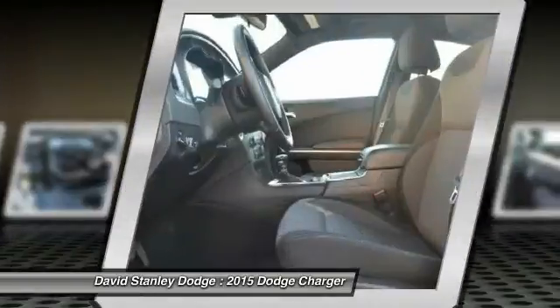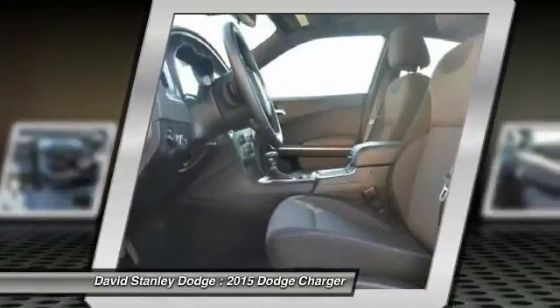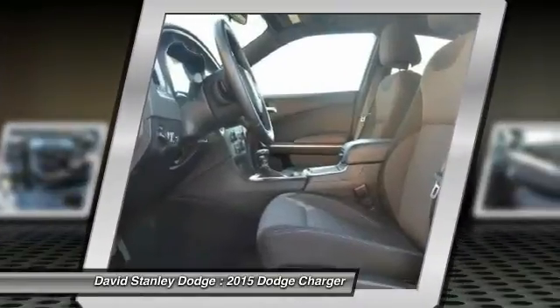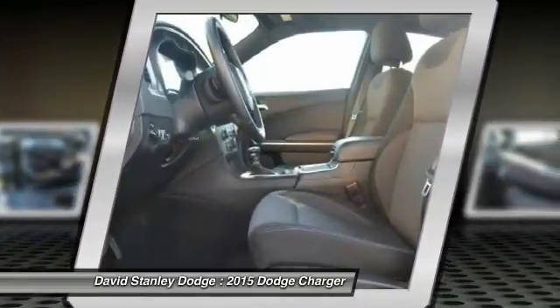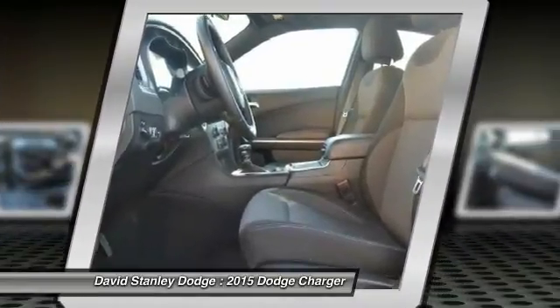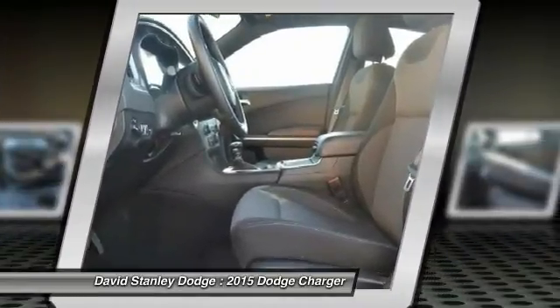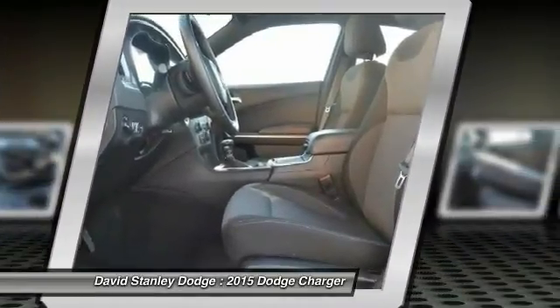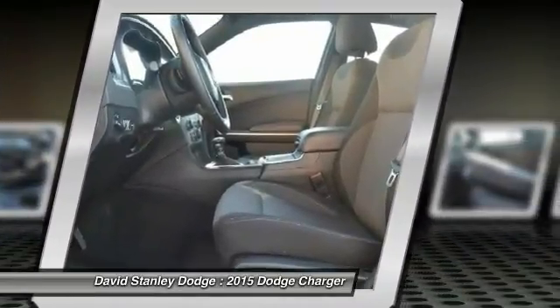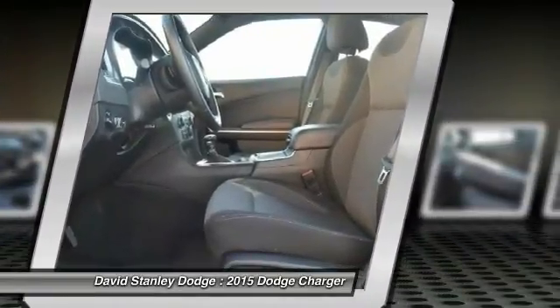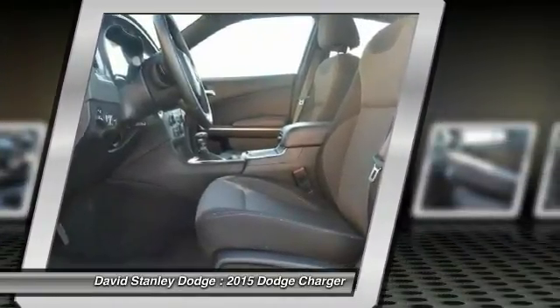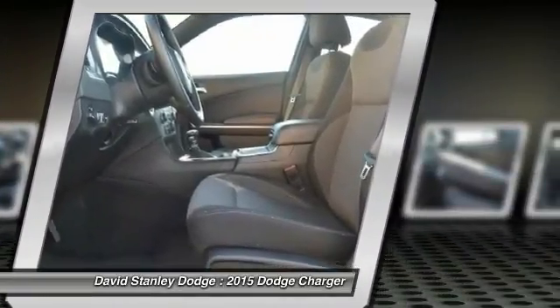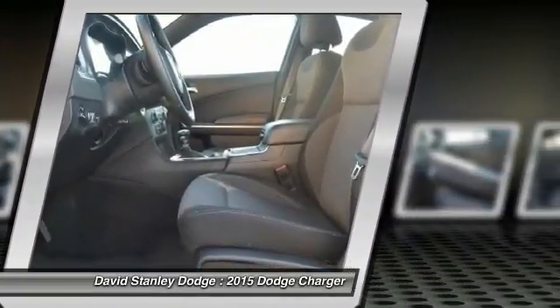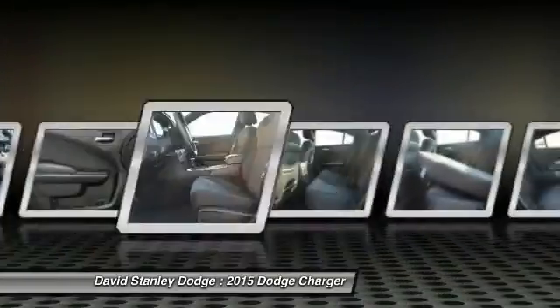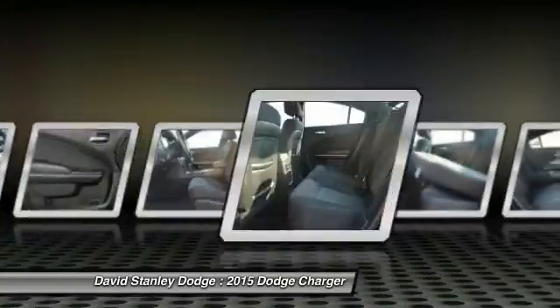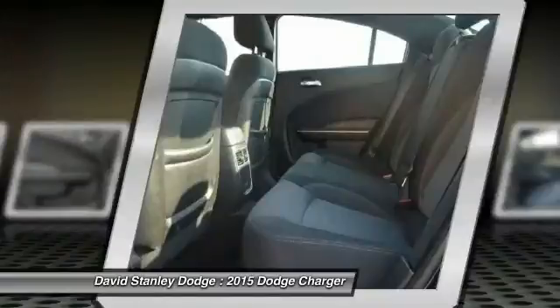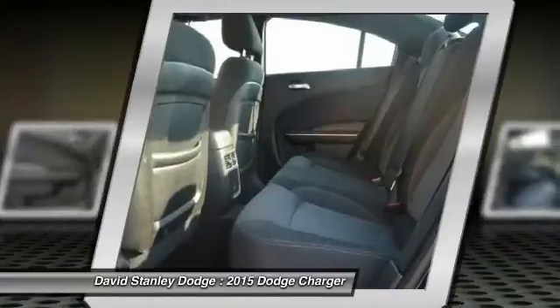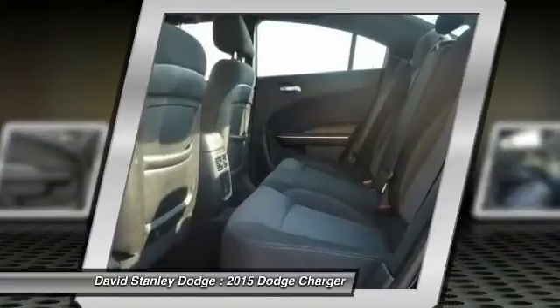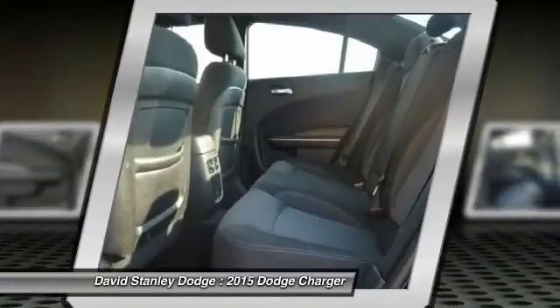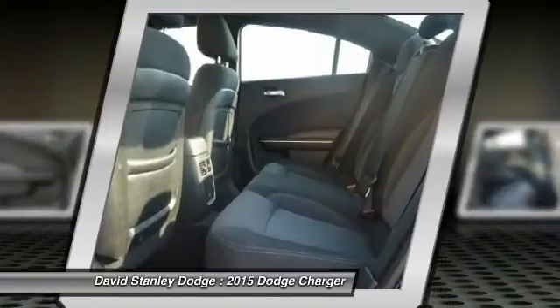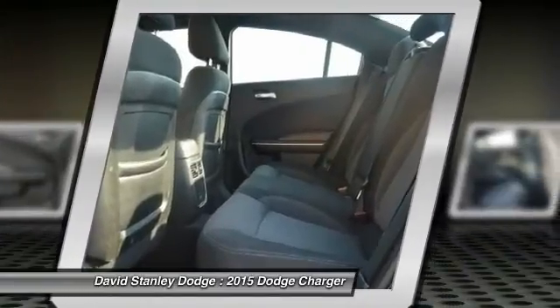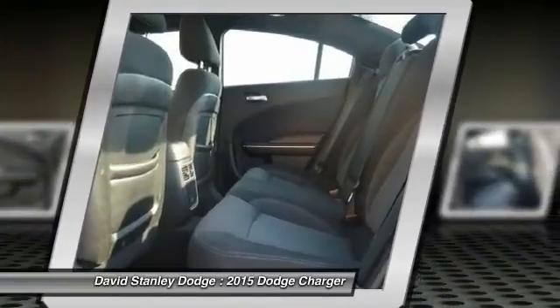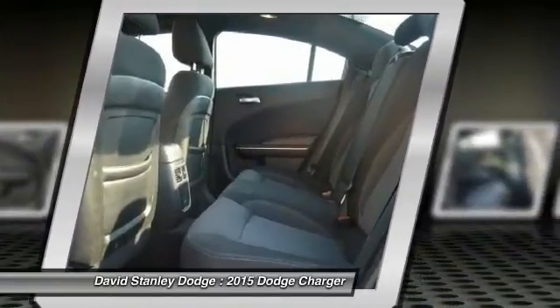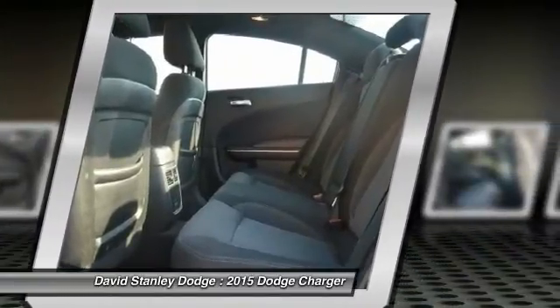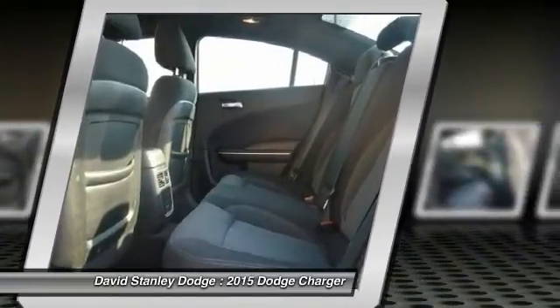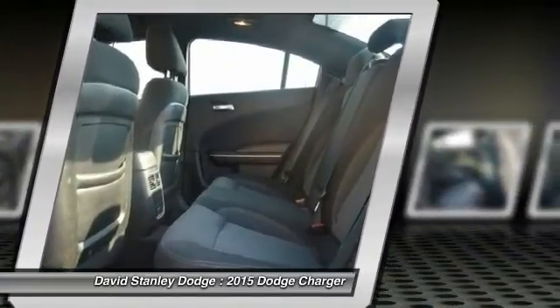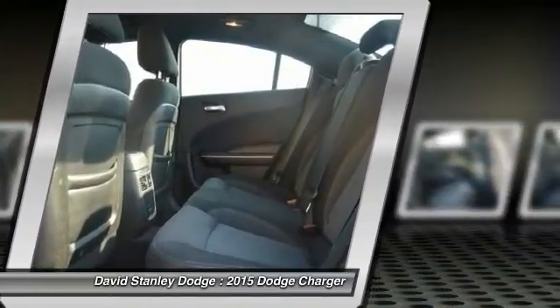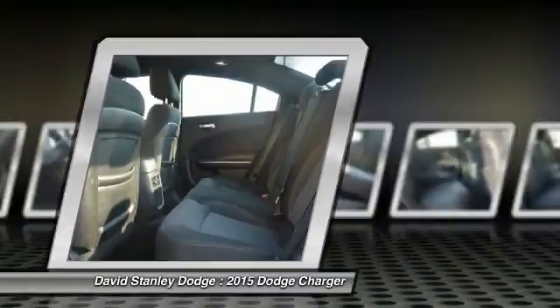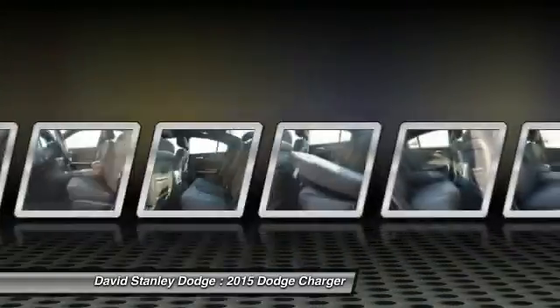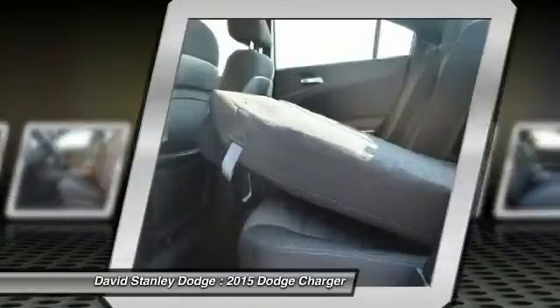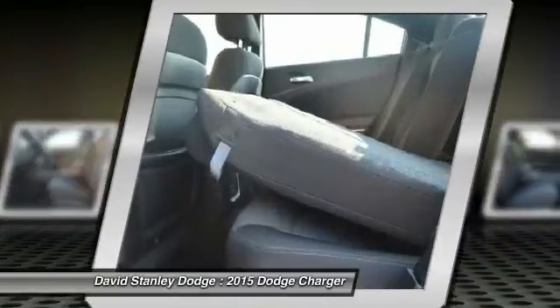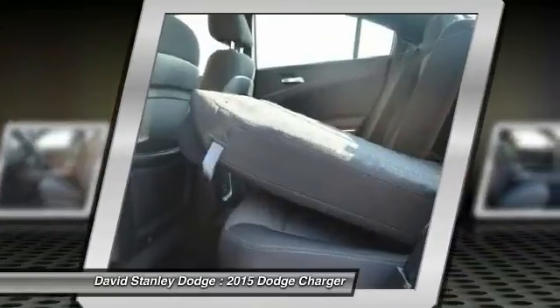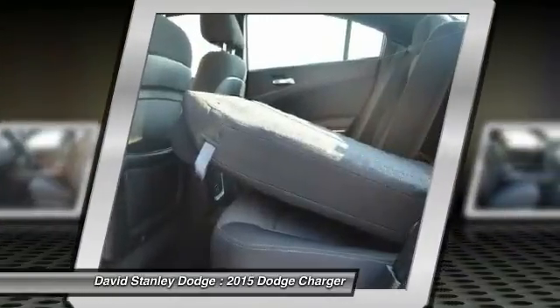Power windows, rear window defroster, electronic stability control, trip computer.